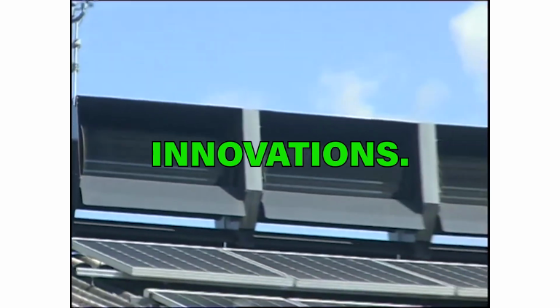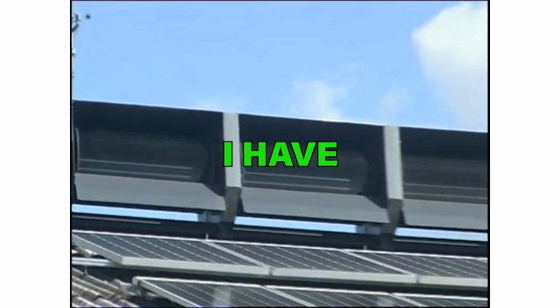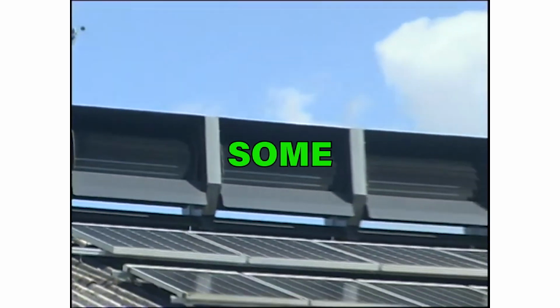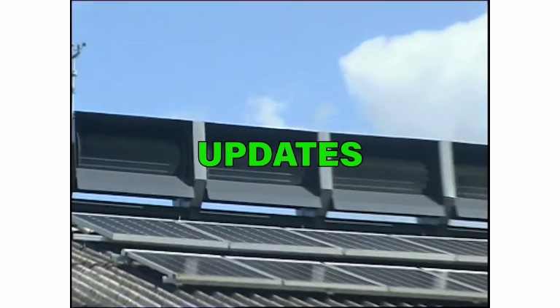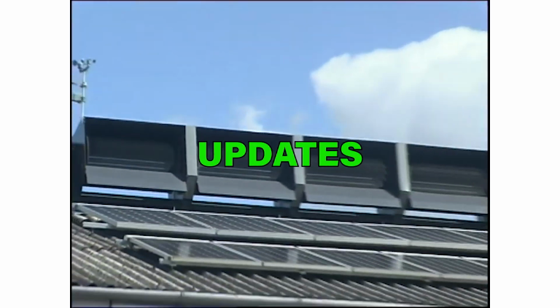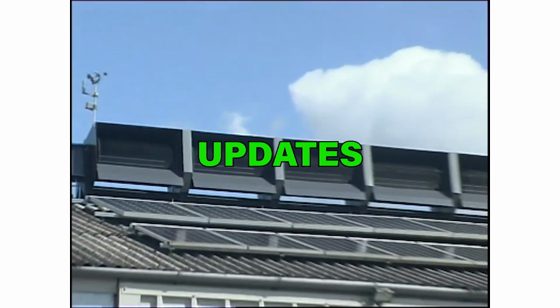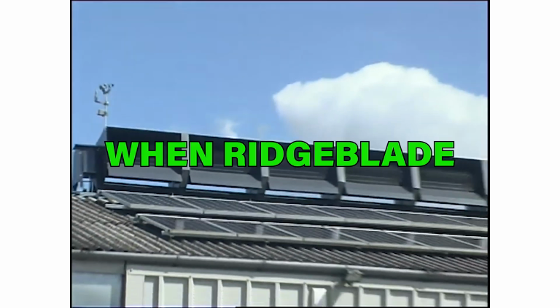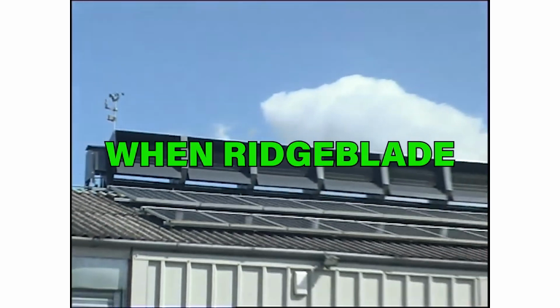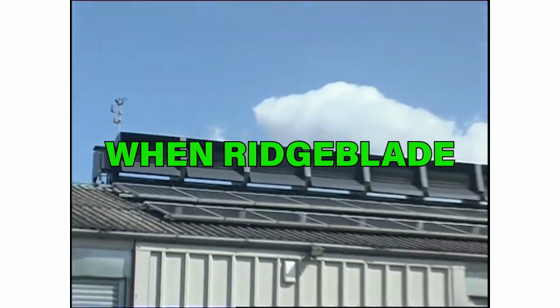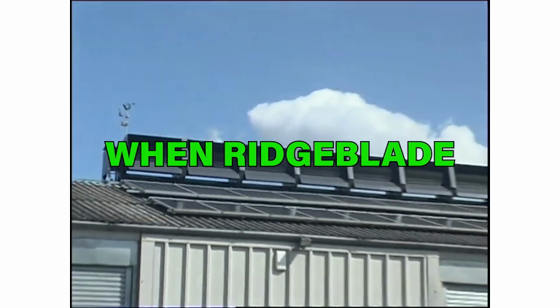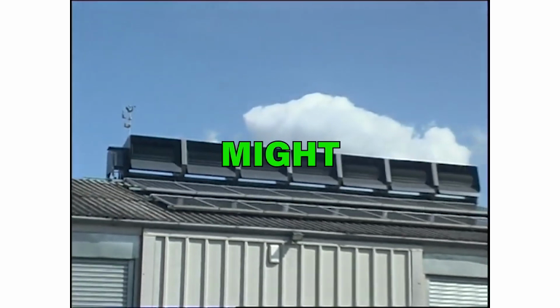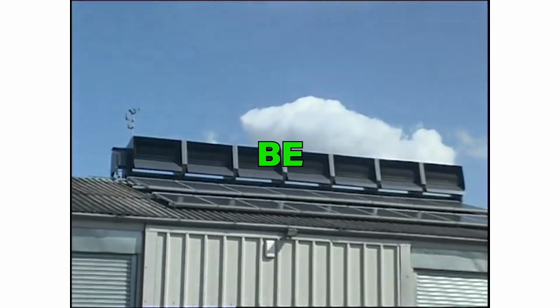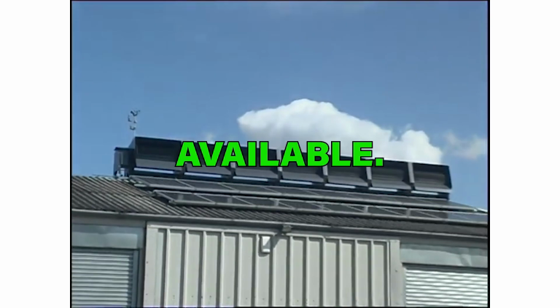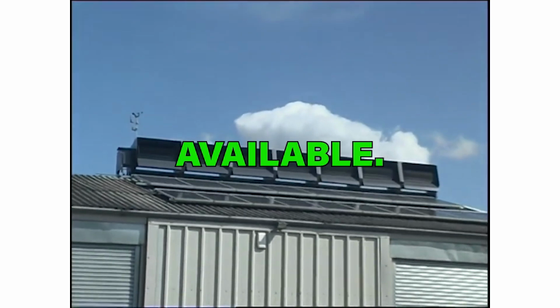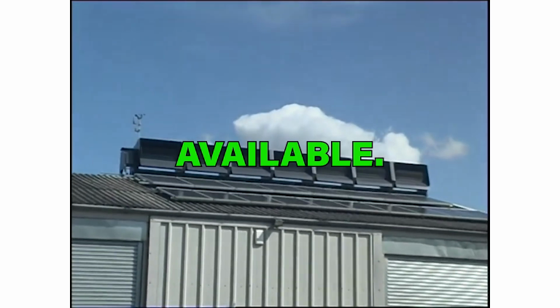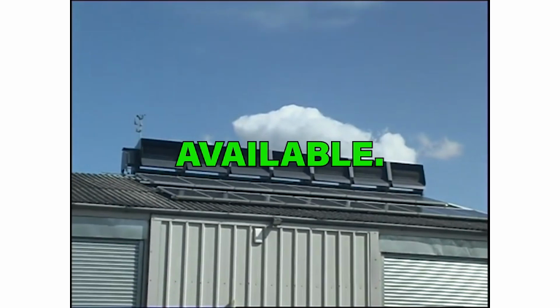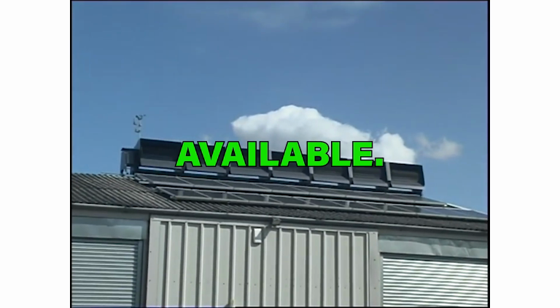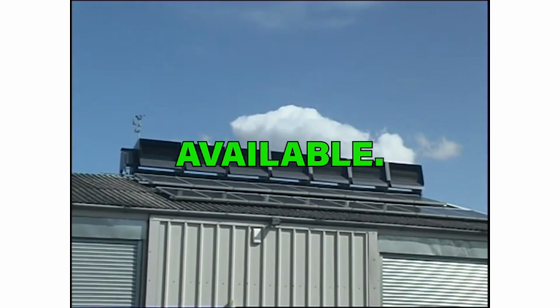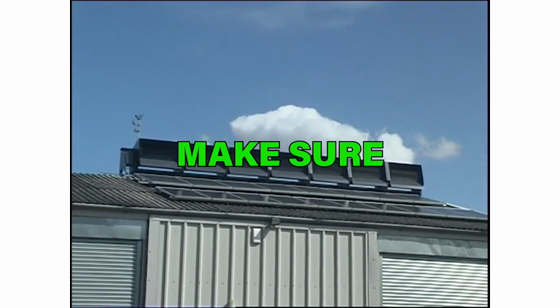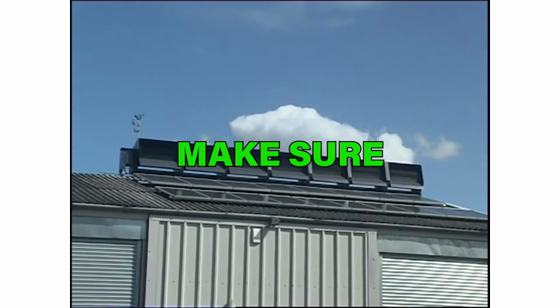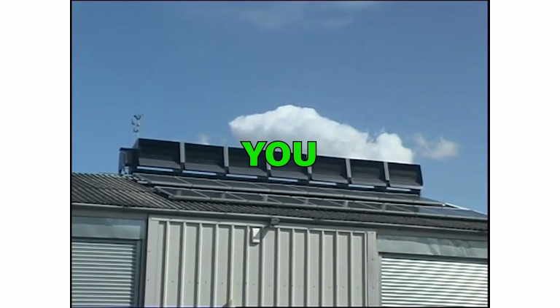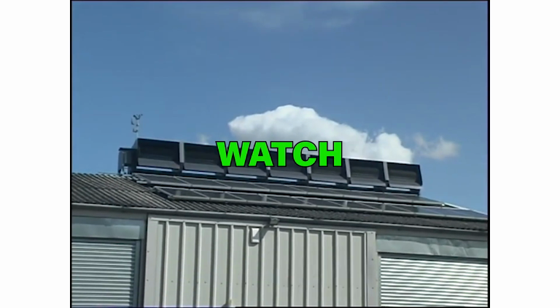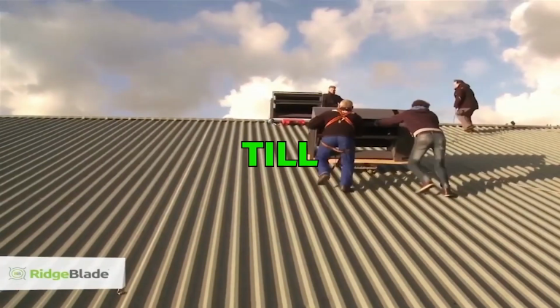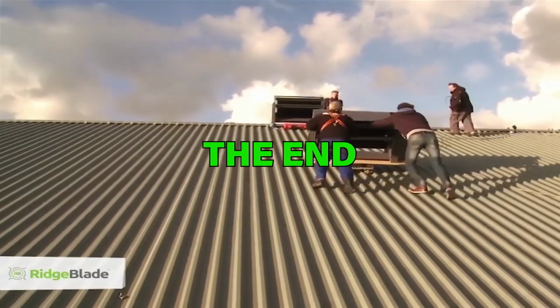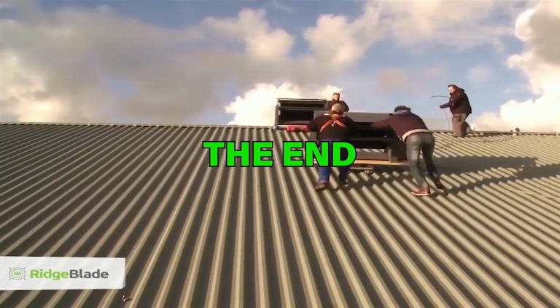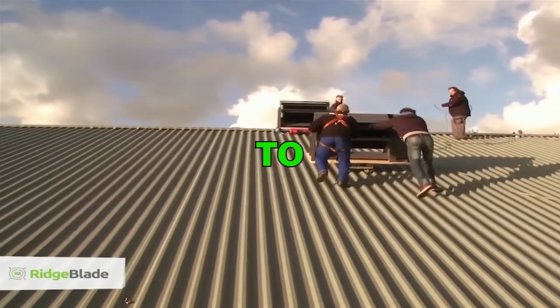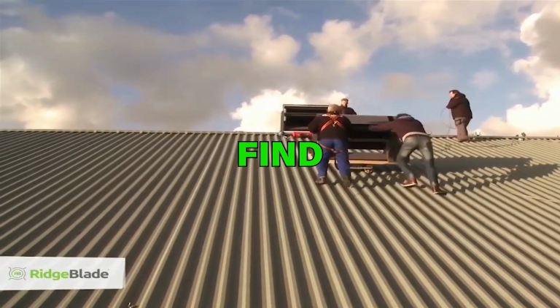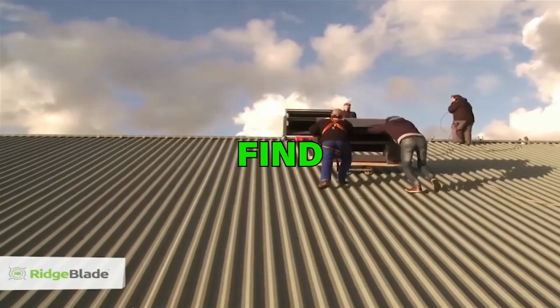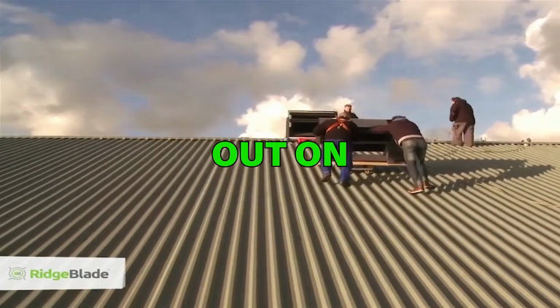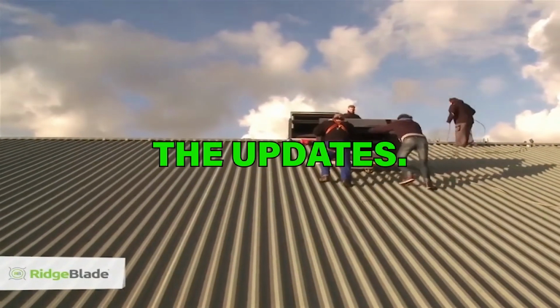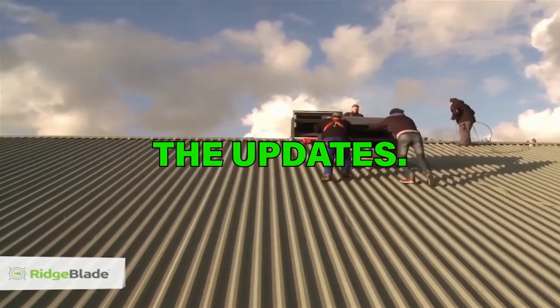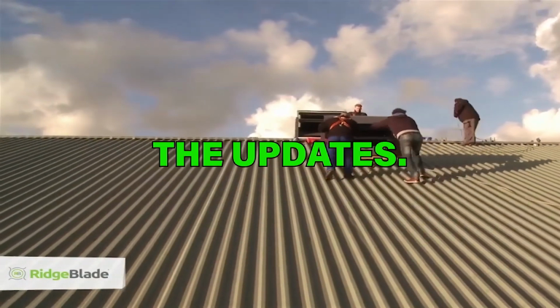I have some updates on when Ridgeblade might be available. Make sure you watch till the end to find out about the updates.